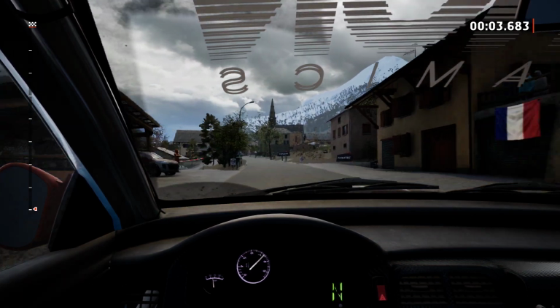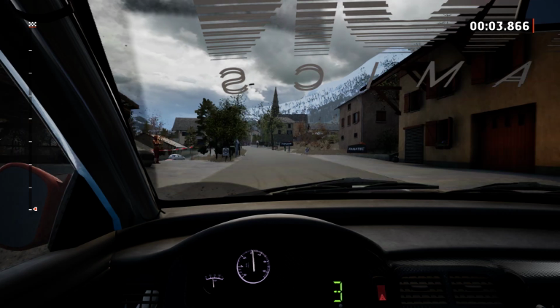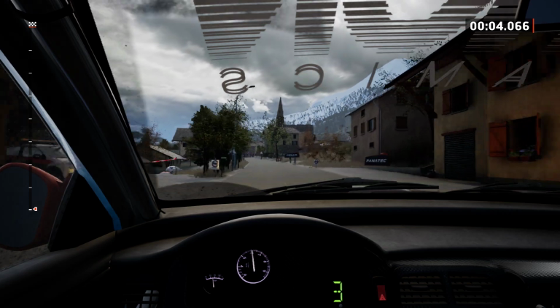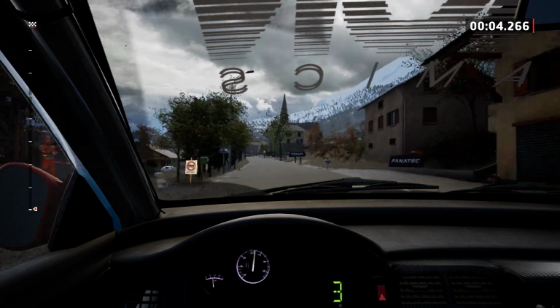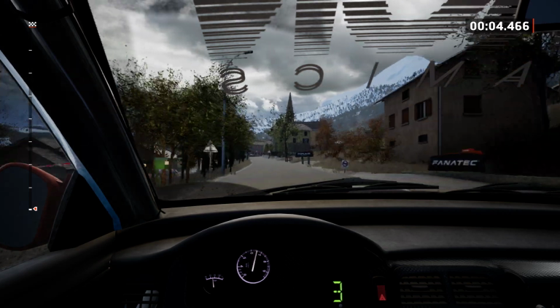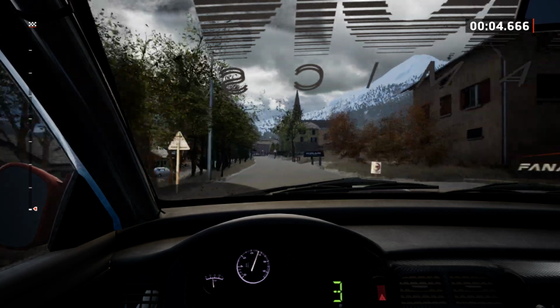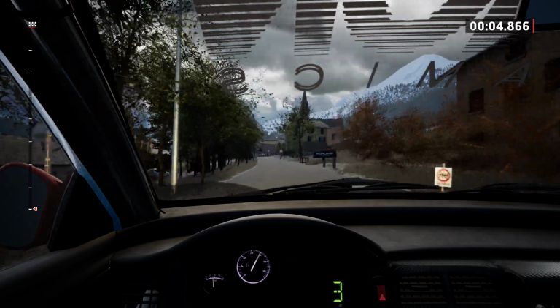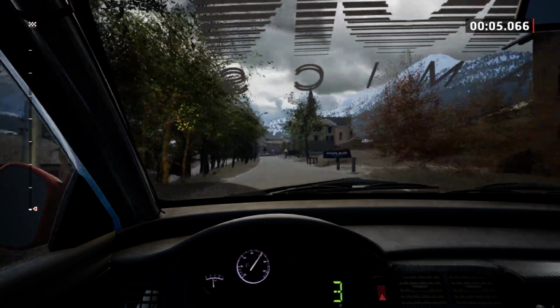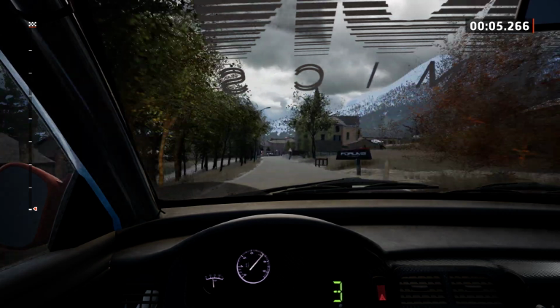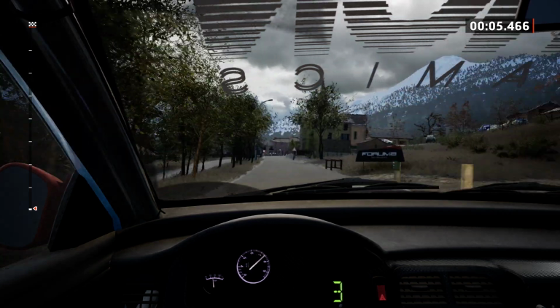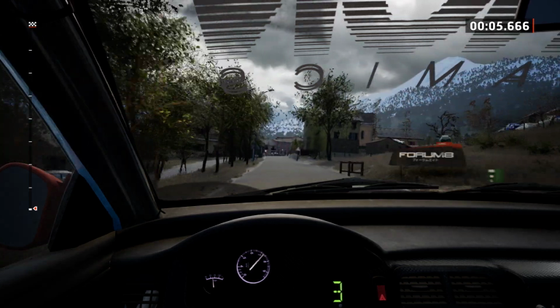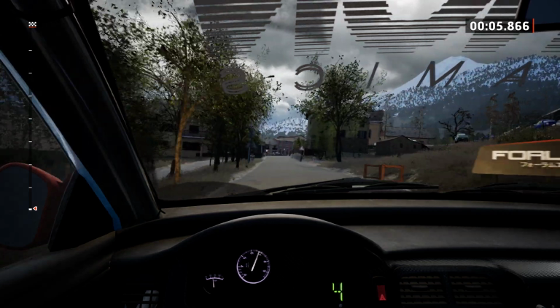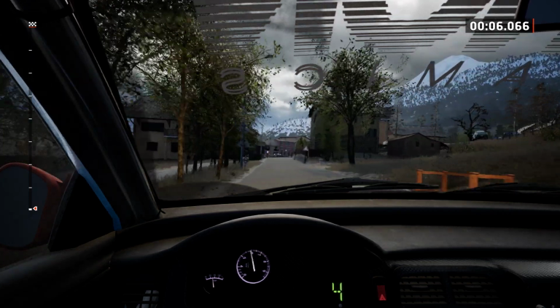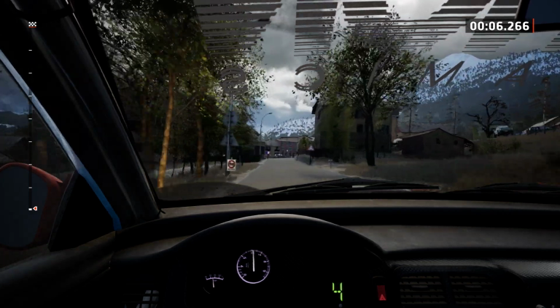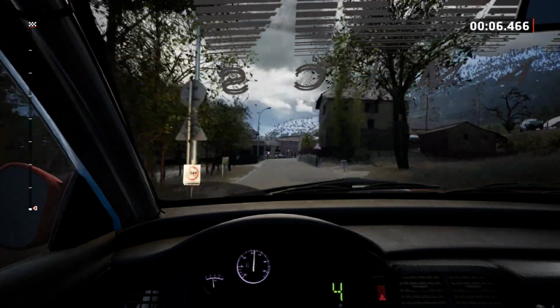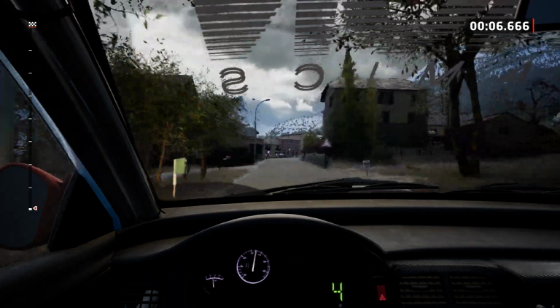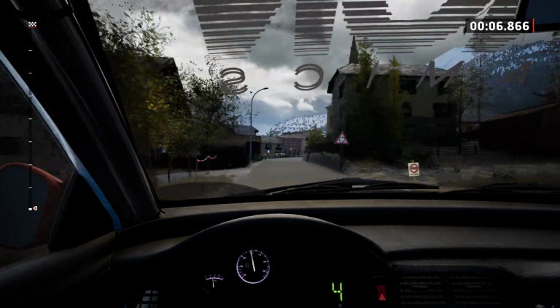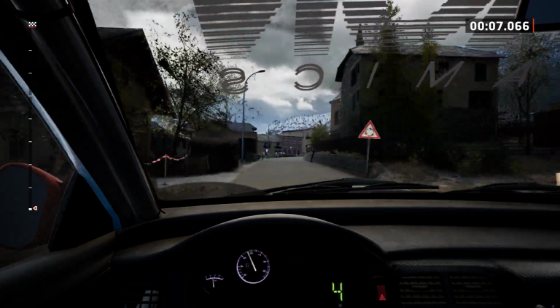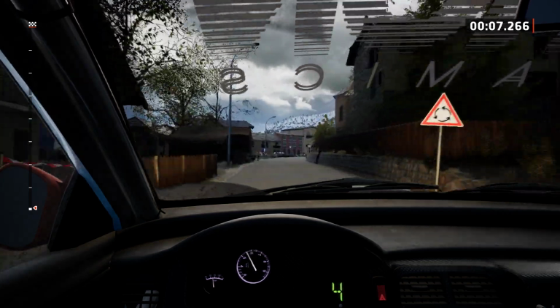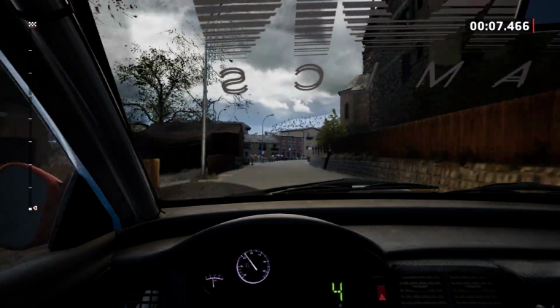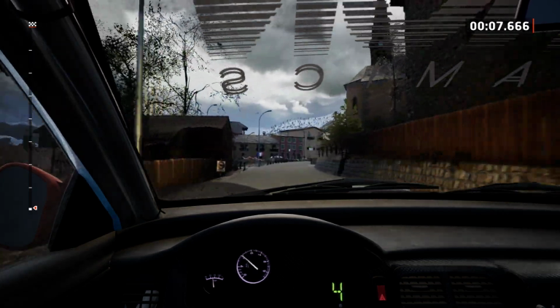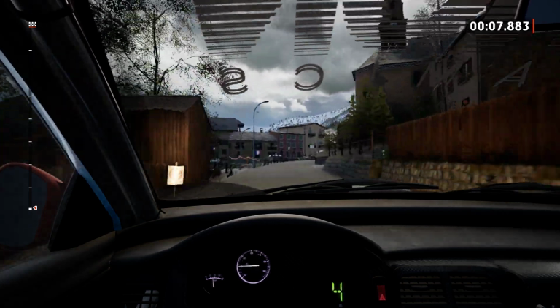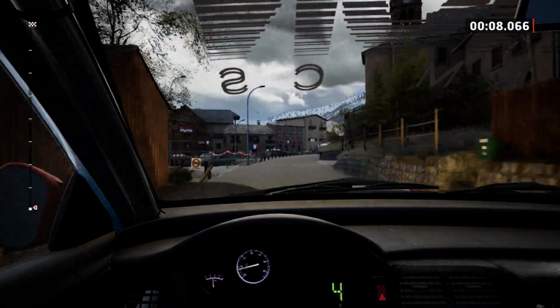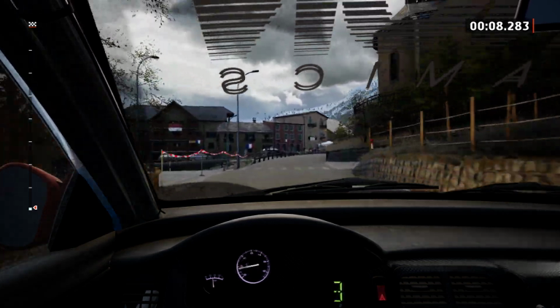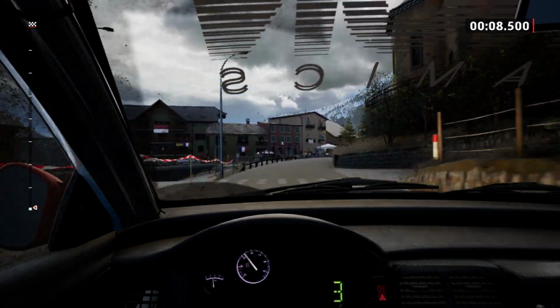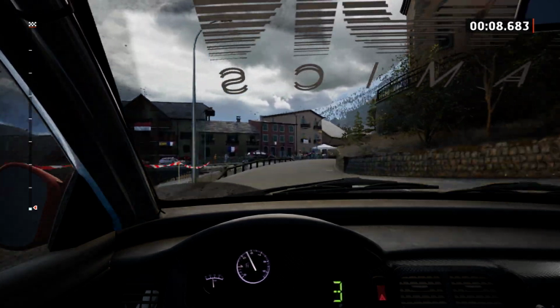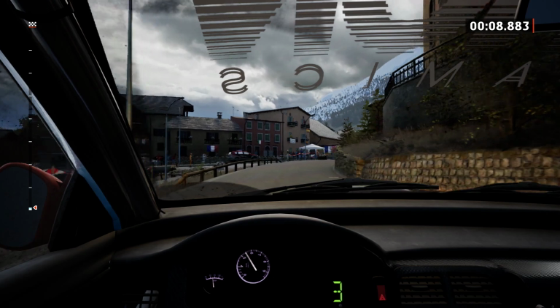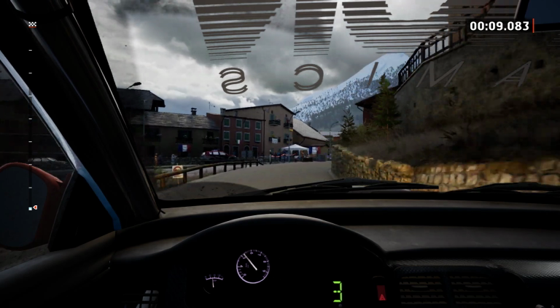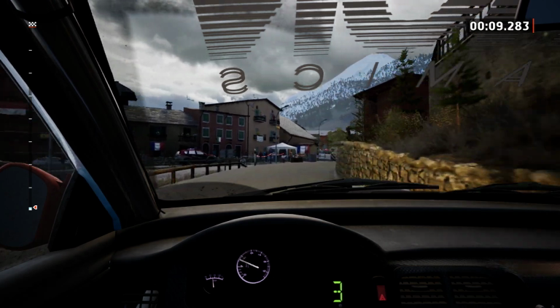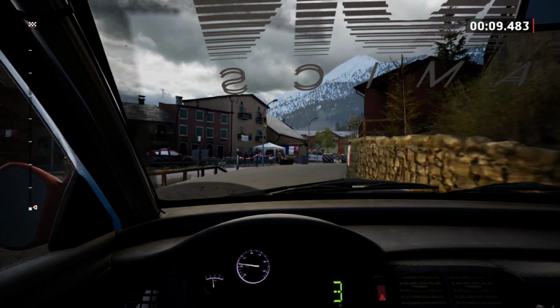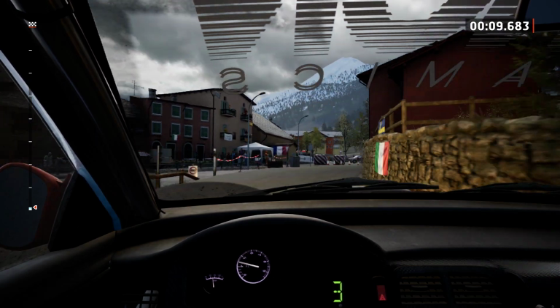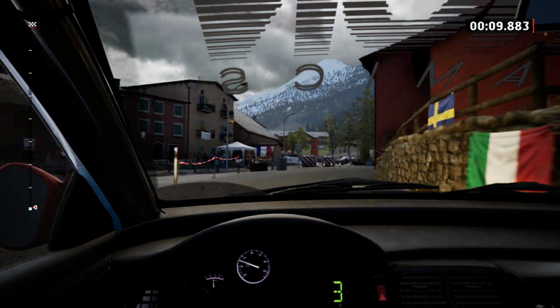3 right, half long, tightens, 50. 2 right, don't cut, open, 50.